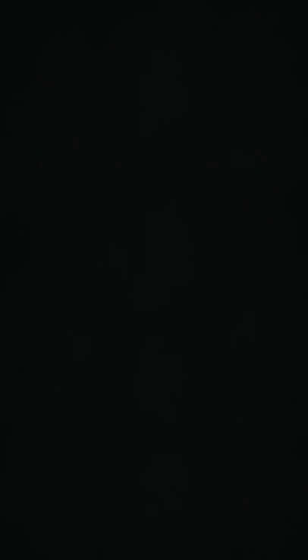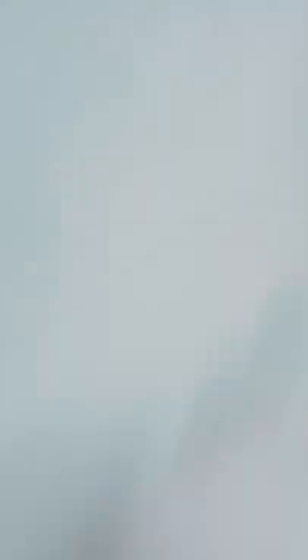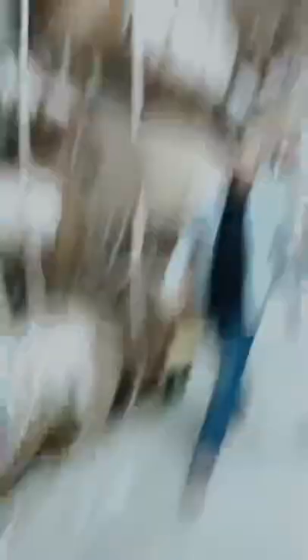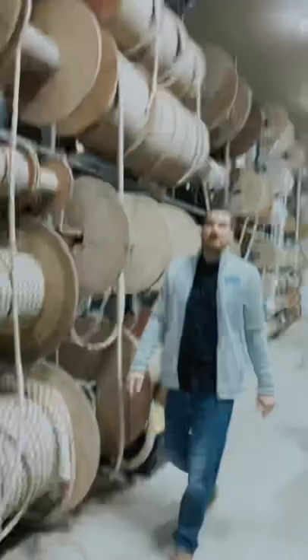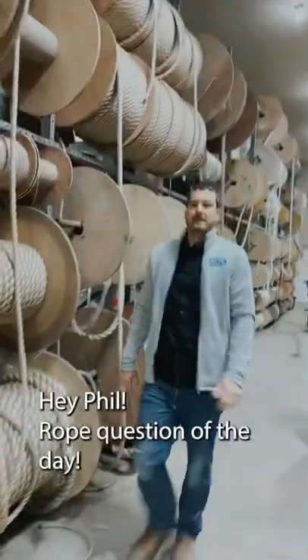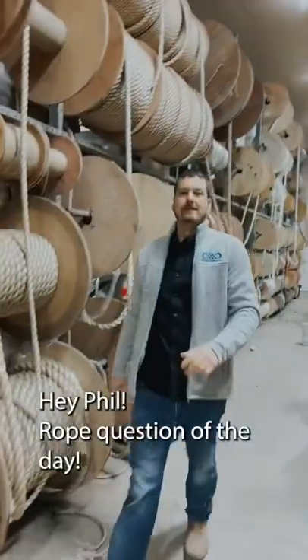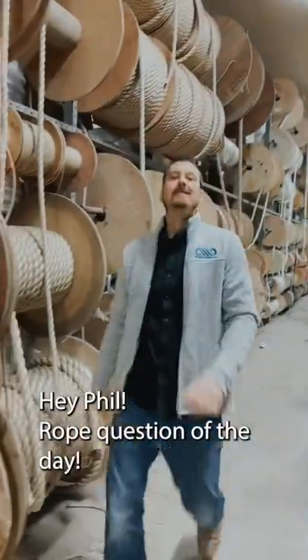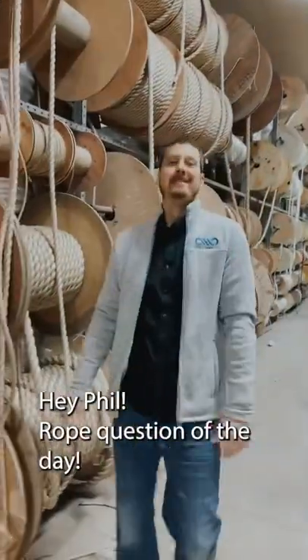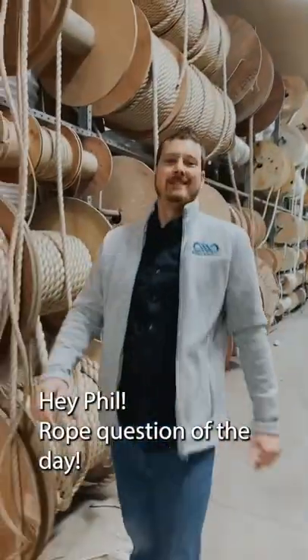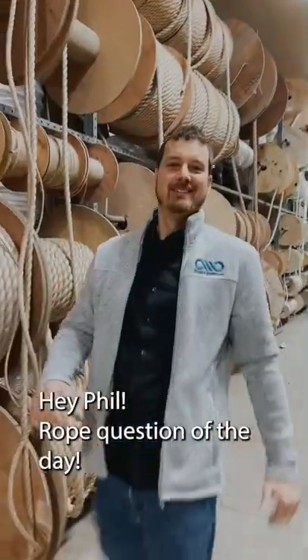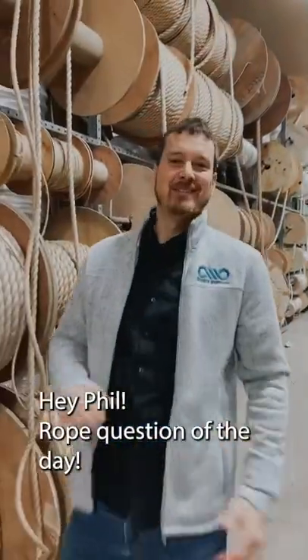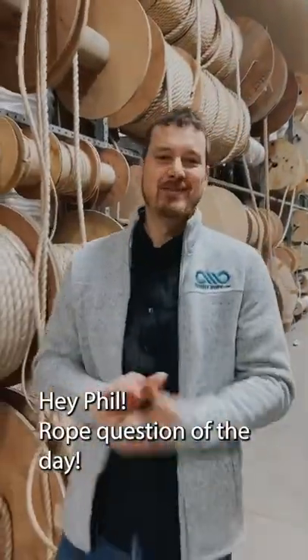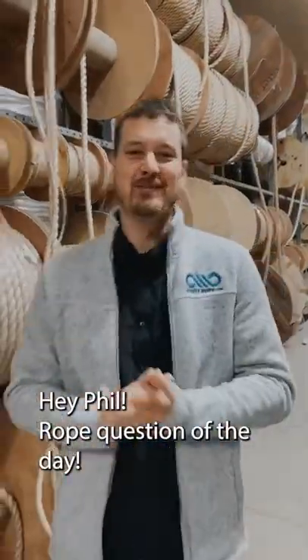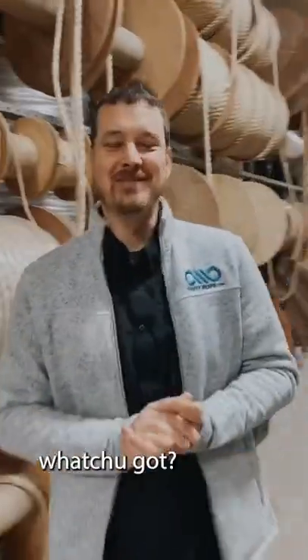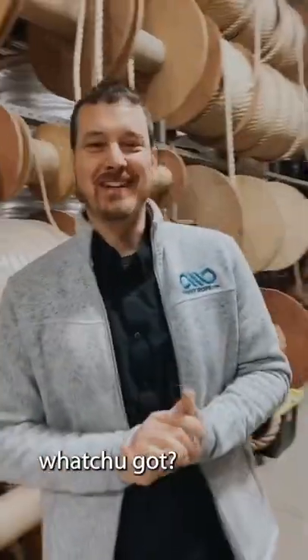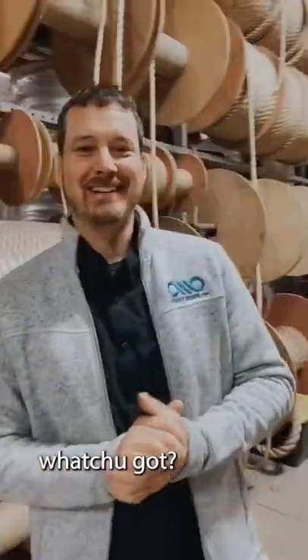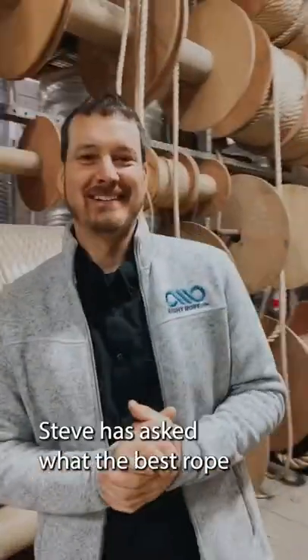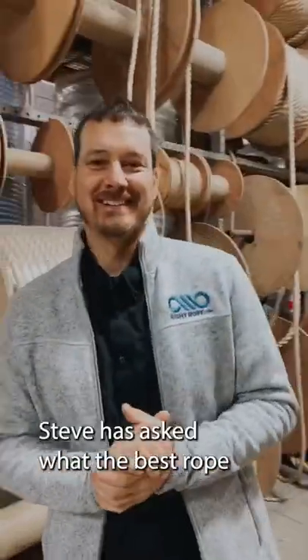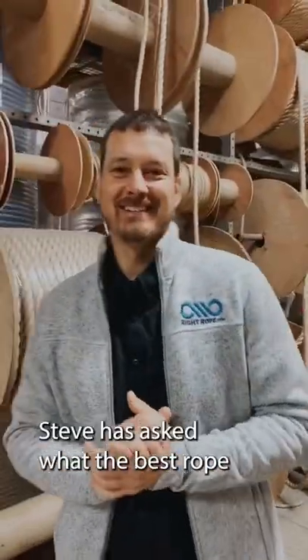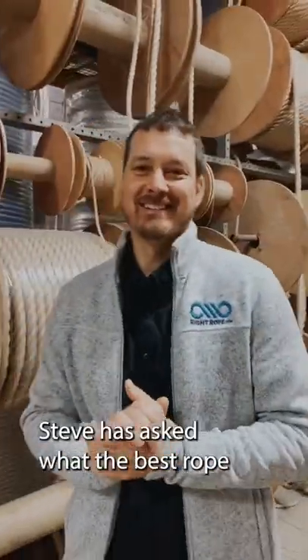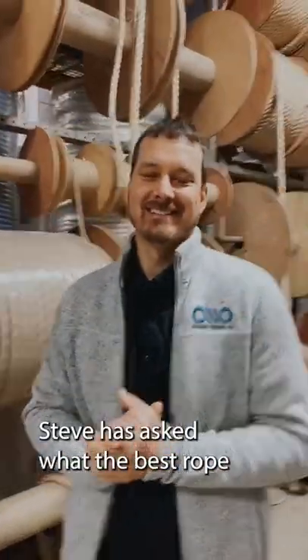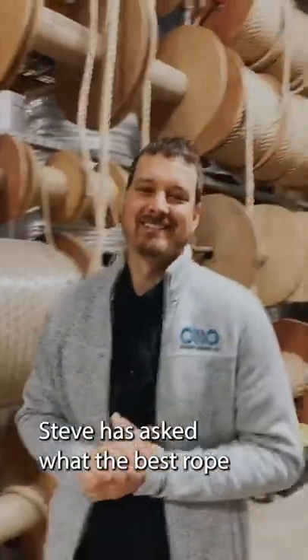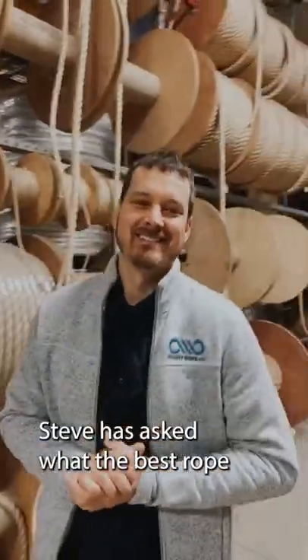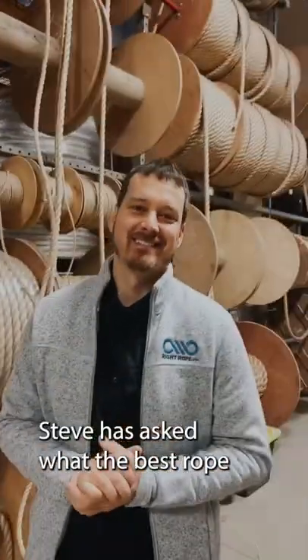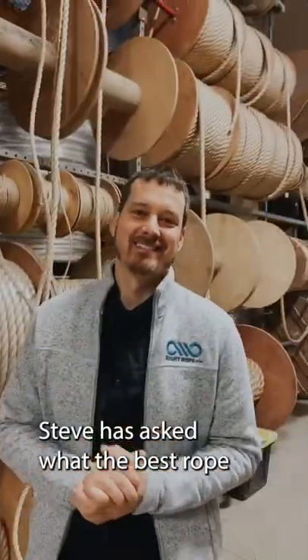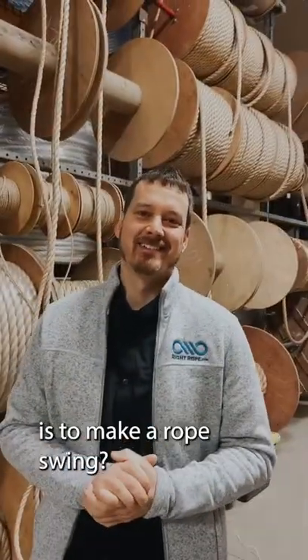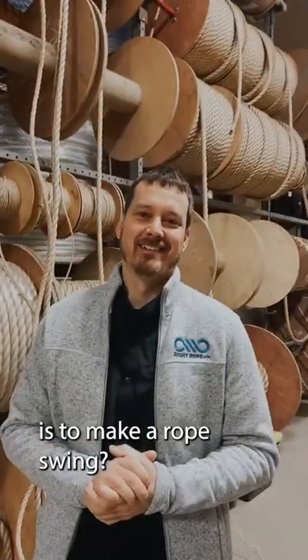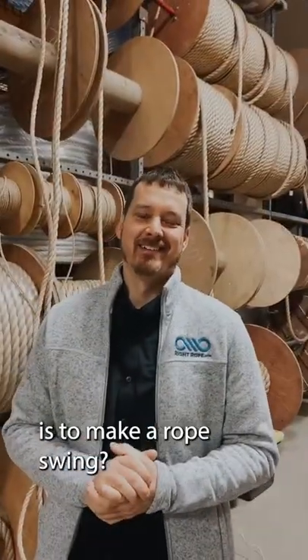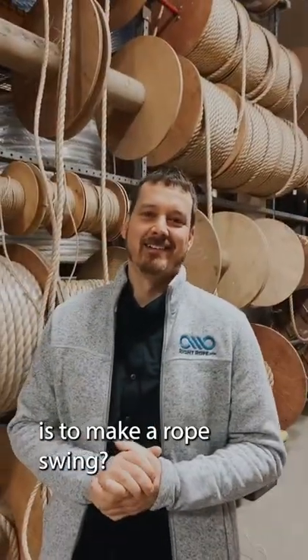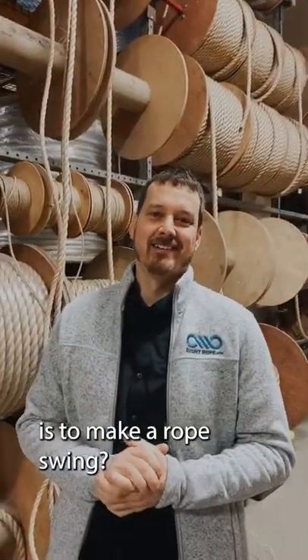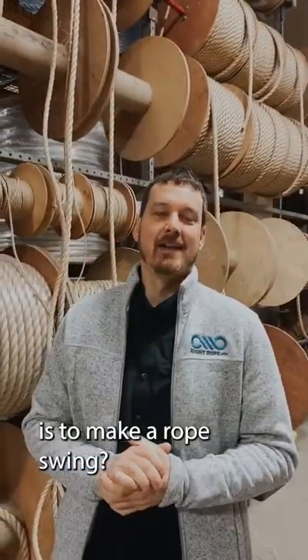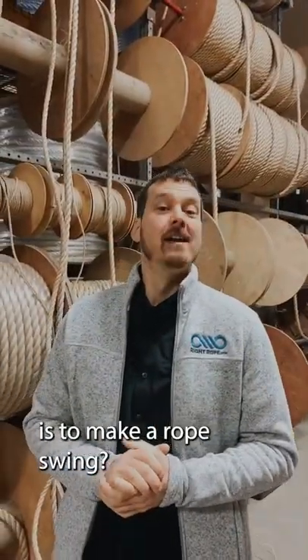Hey Phil, rope question of the day! What you got? Steve has asked what the best rope is to make a rope swing.